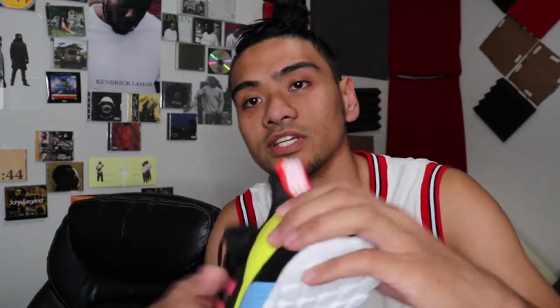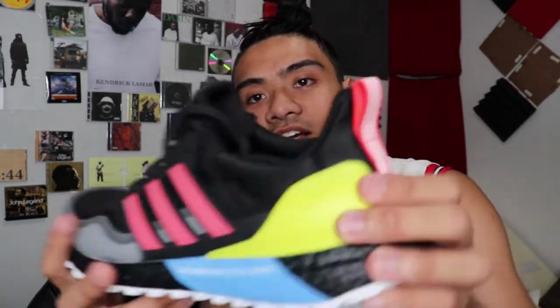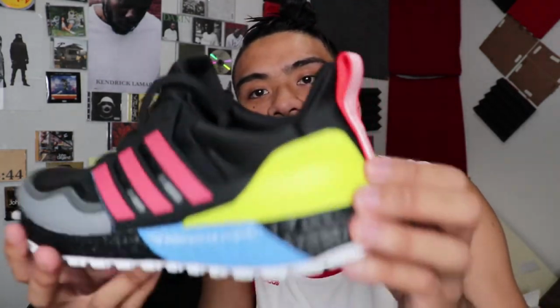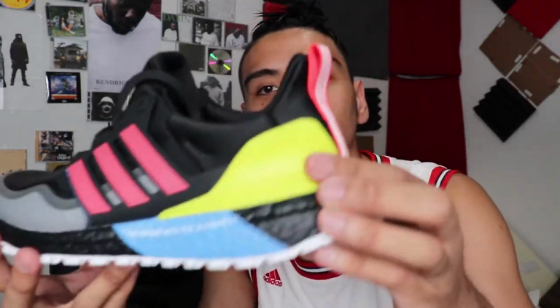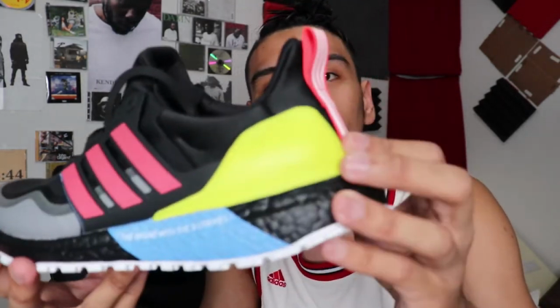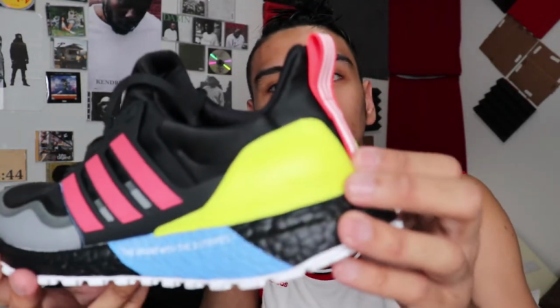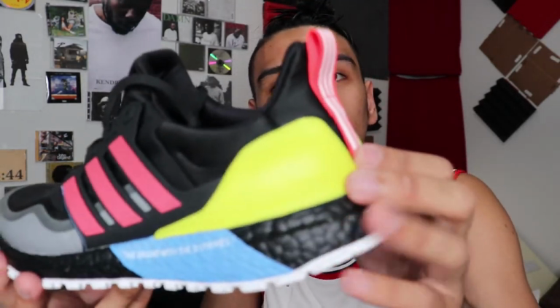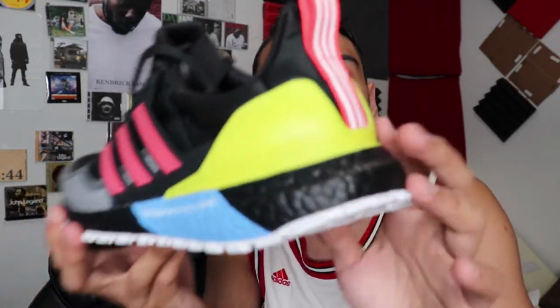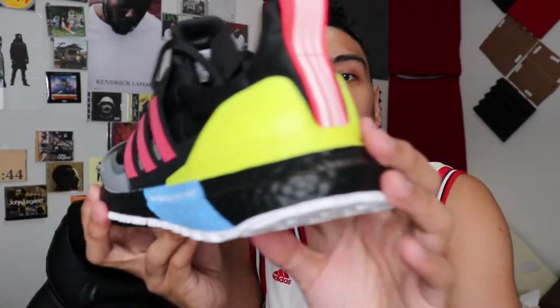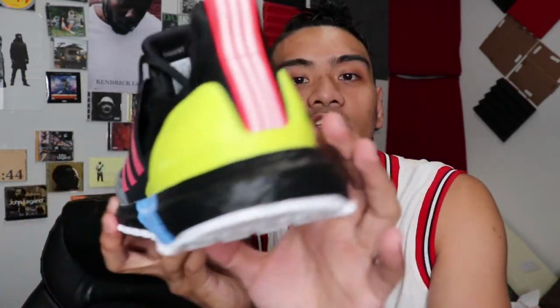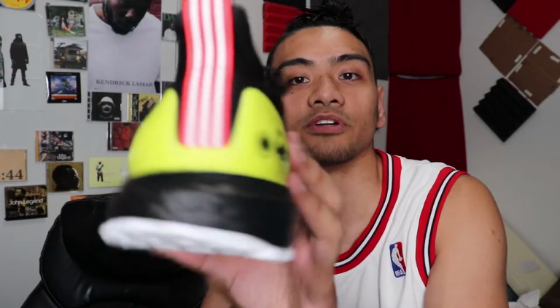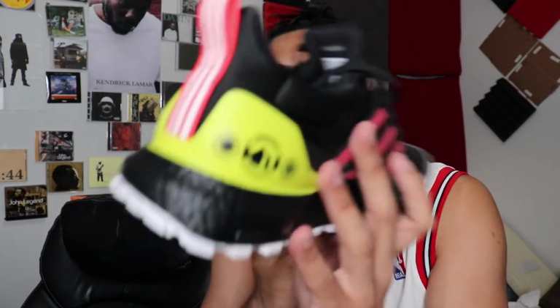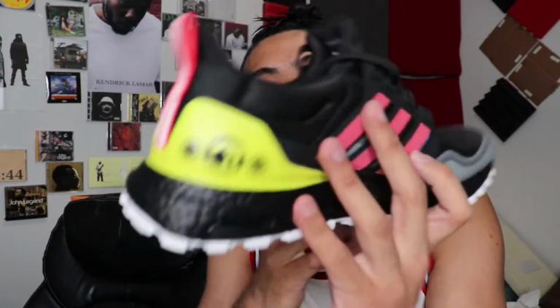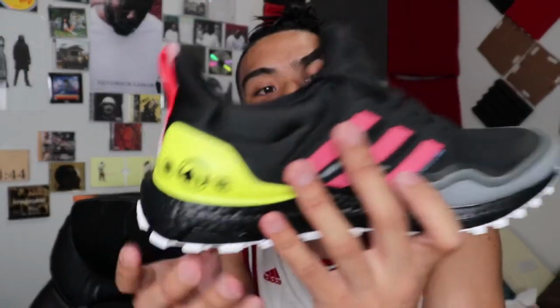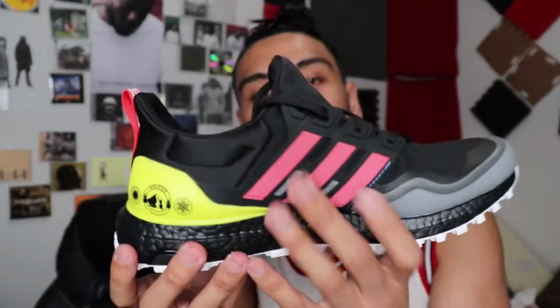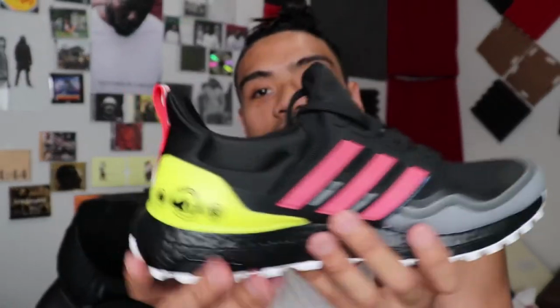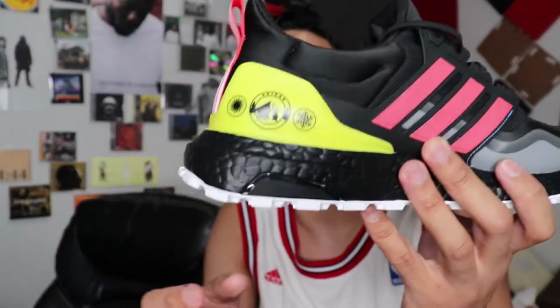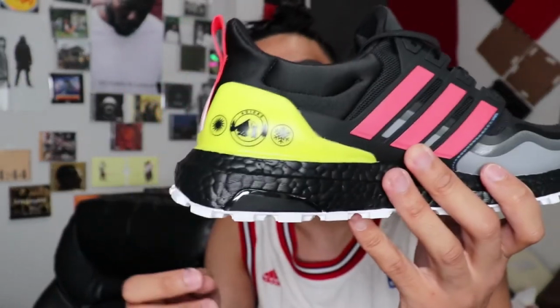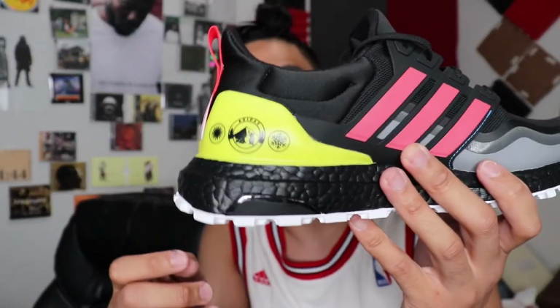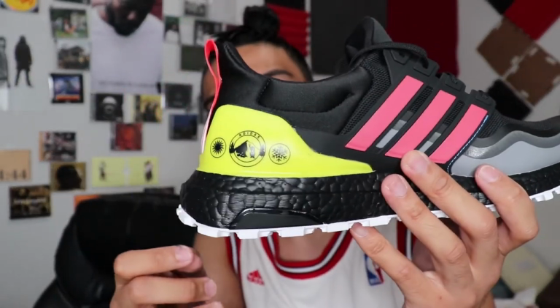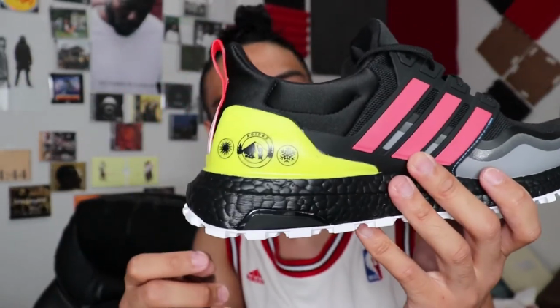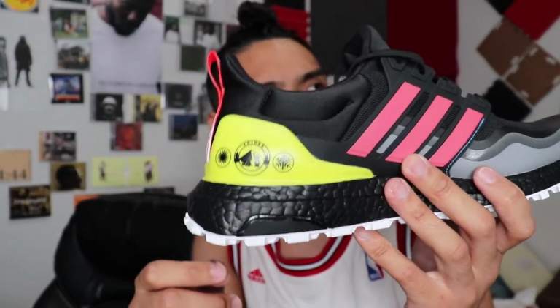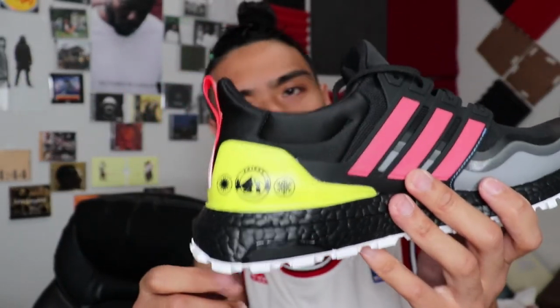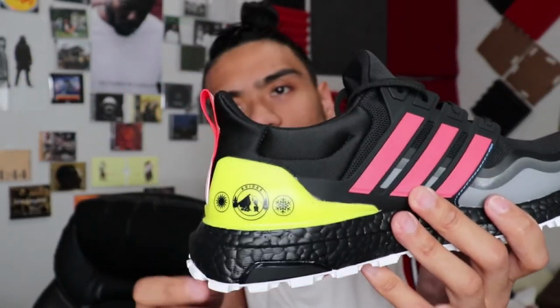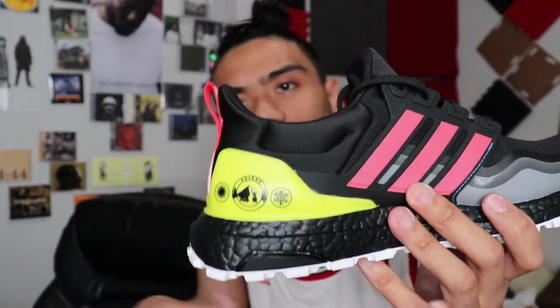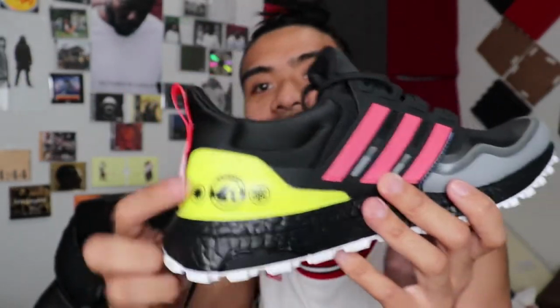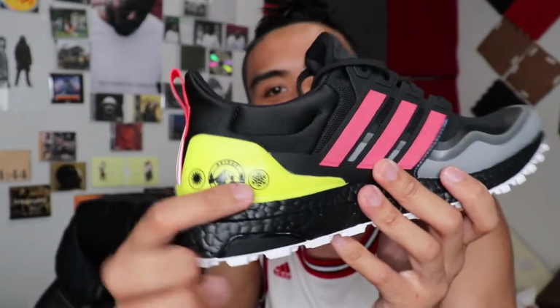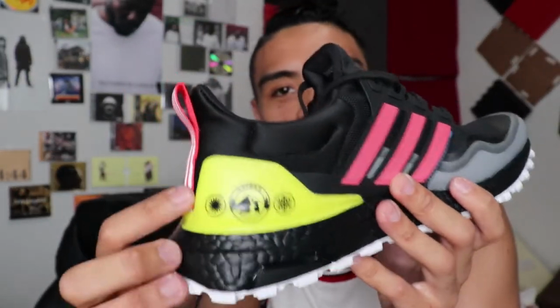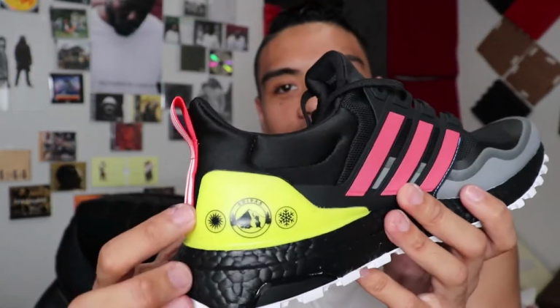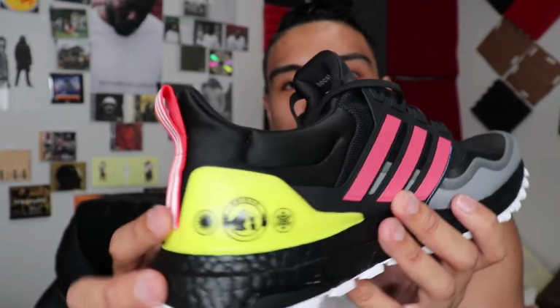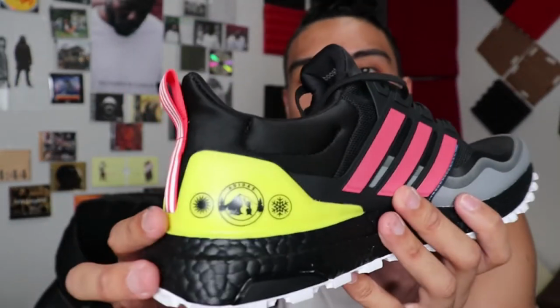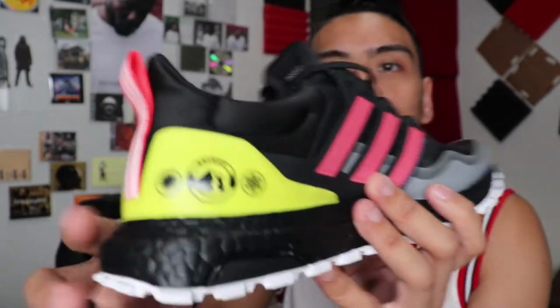On the back here you've got the lime yellow, and also on the inside — the medial side, I forgot what the inside portion of the shoe is called — basically it tells you what it's good in.